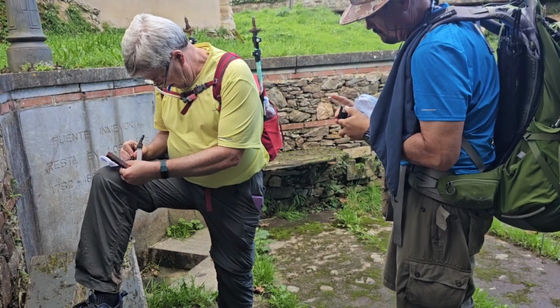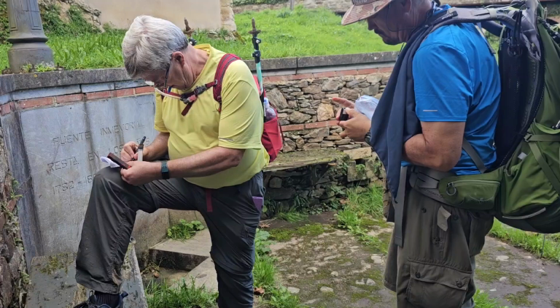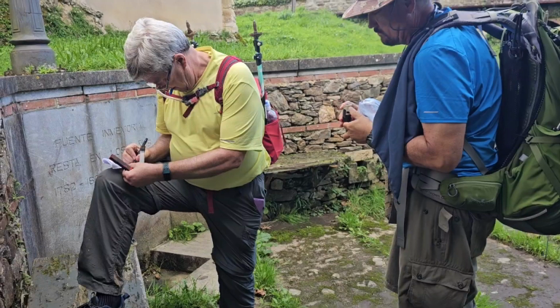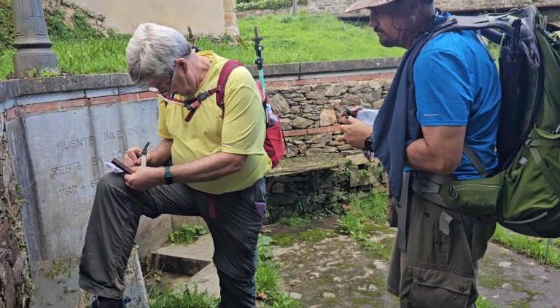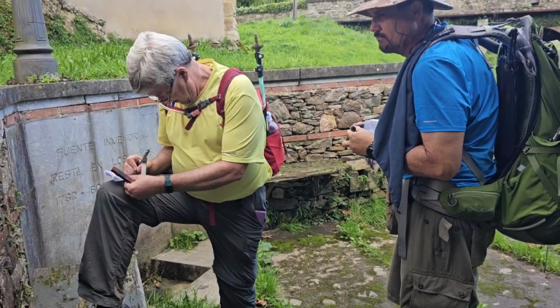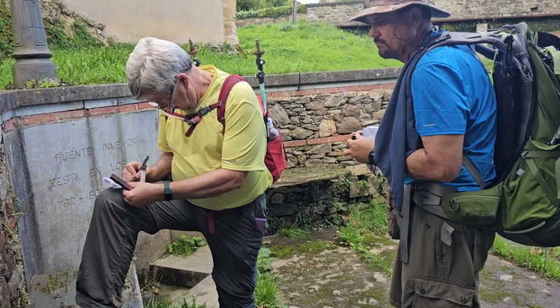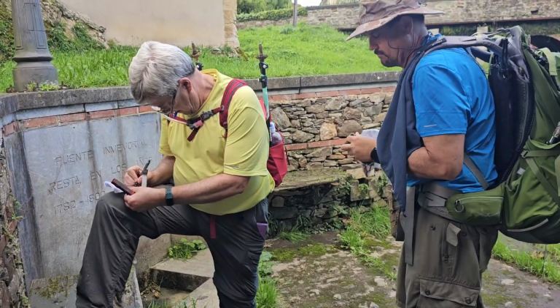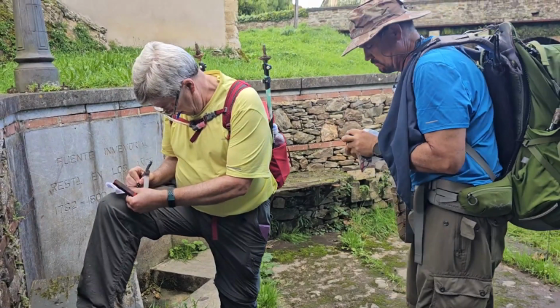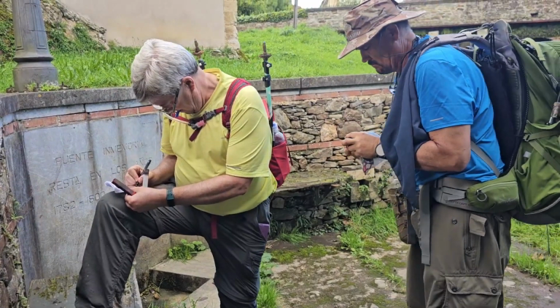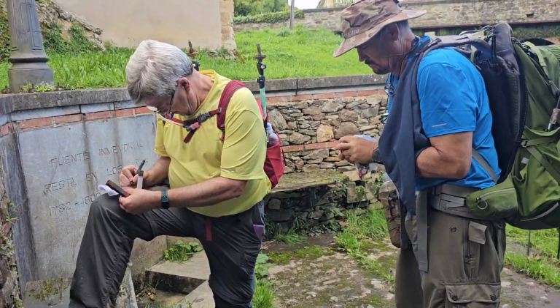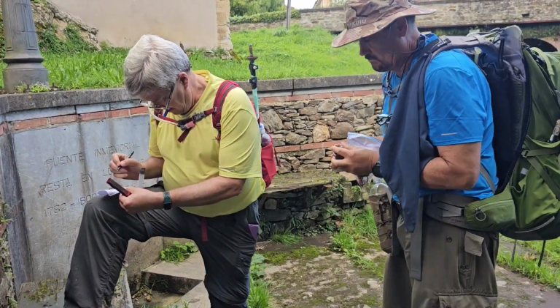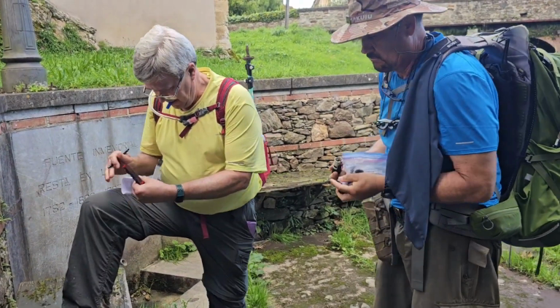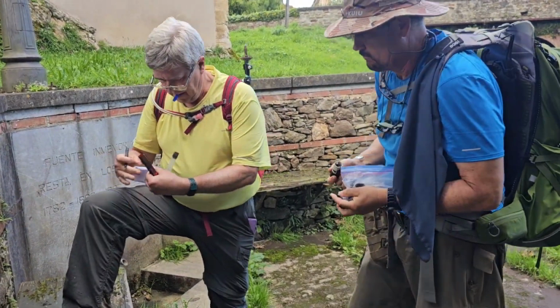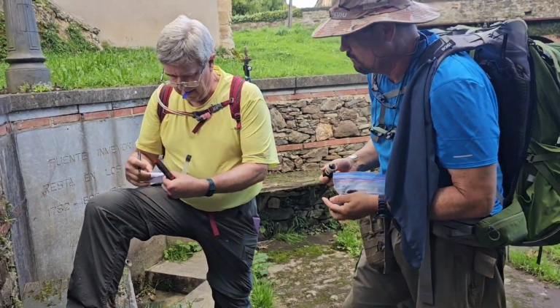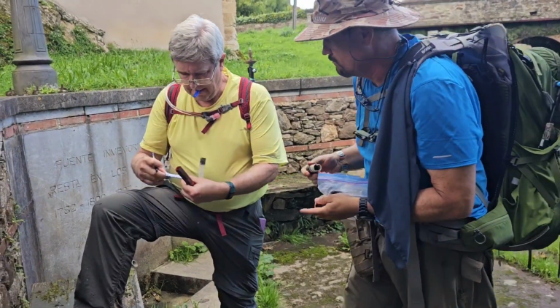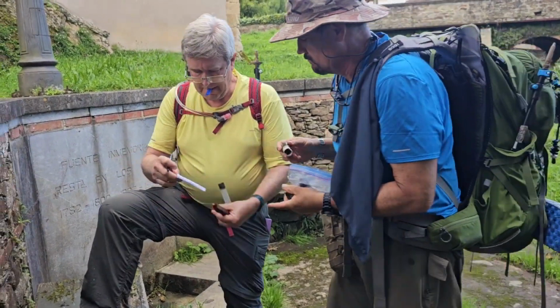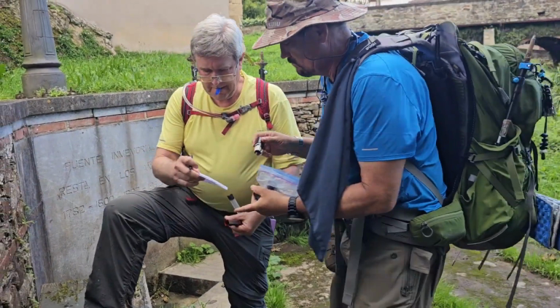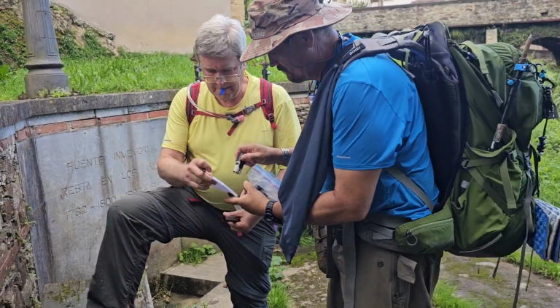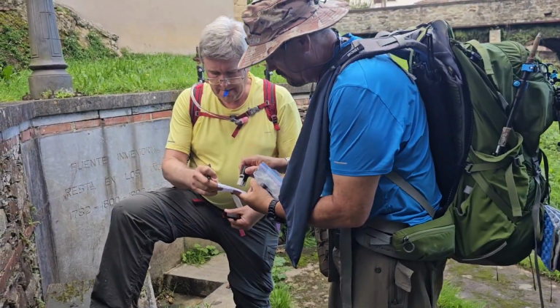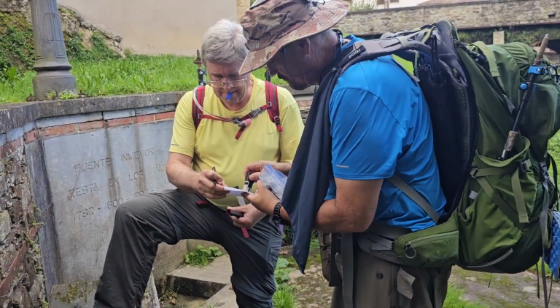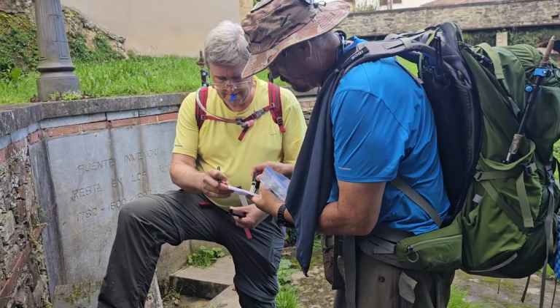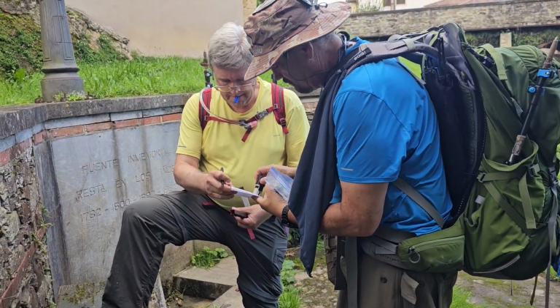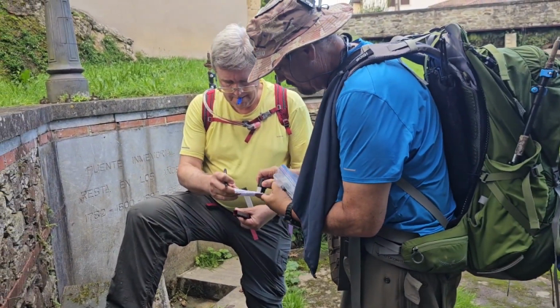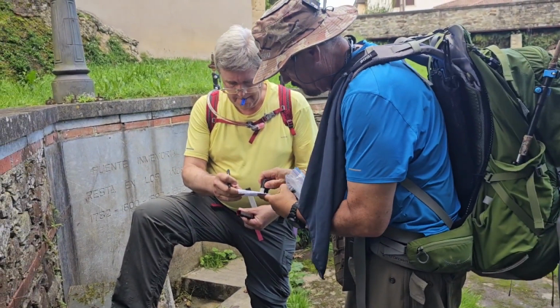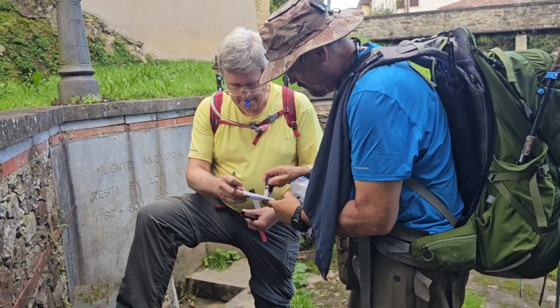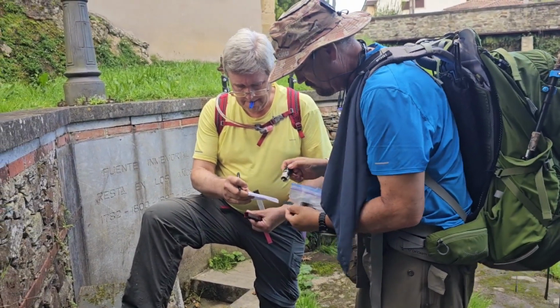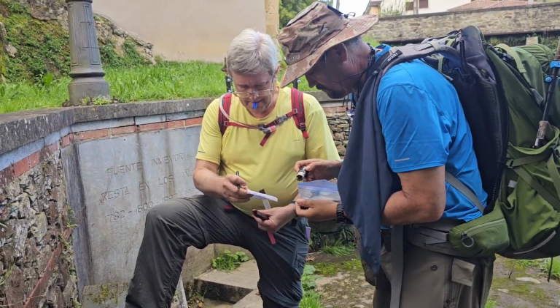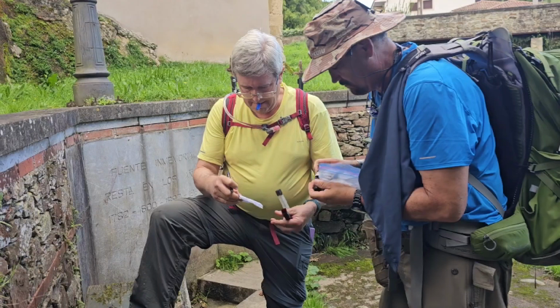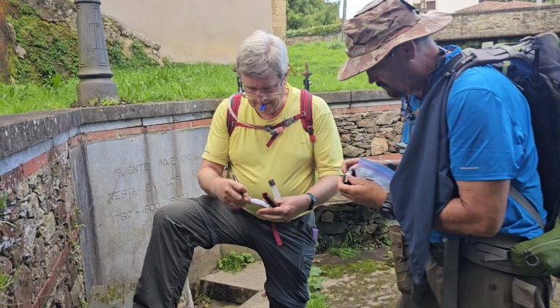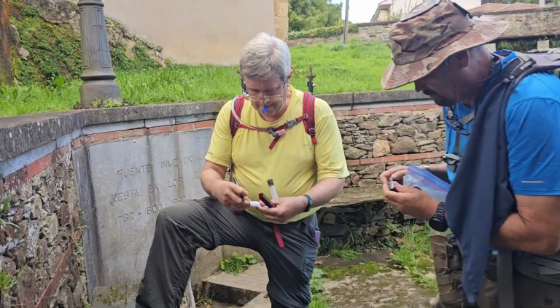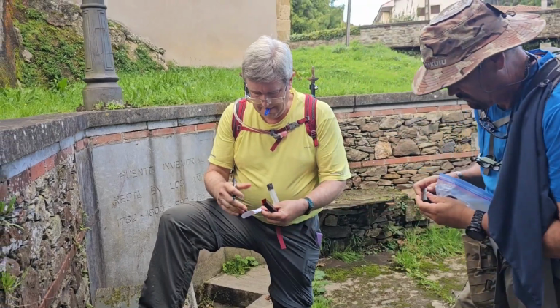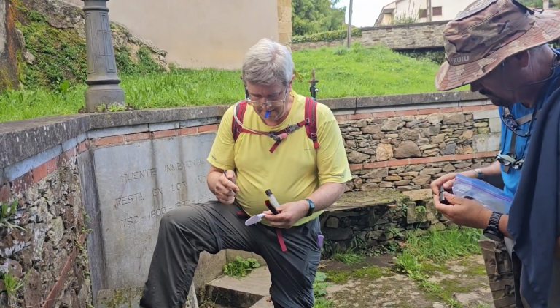I think this is the first geocache we found in like three days. Funny how that stuff kind of falls by the wayside.